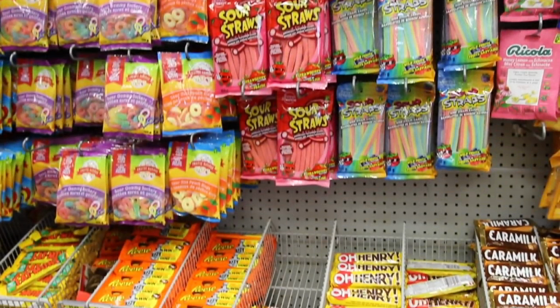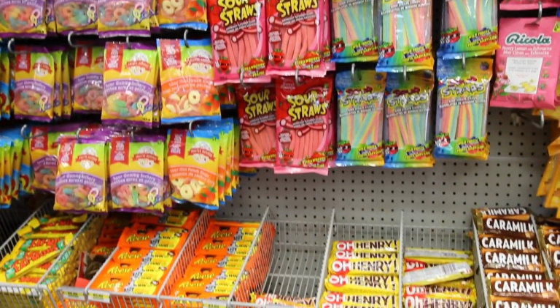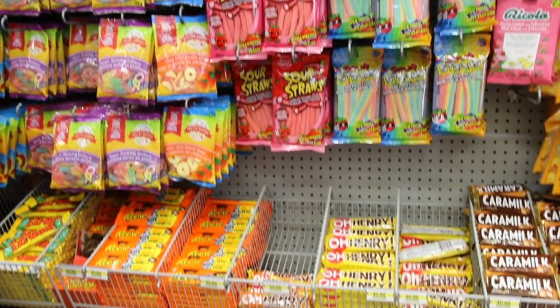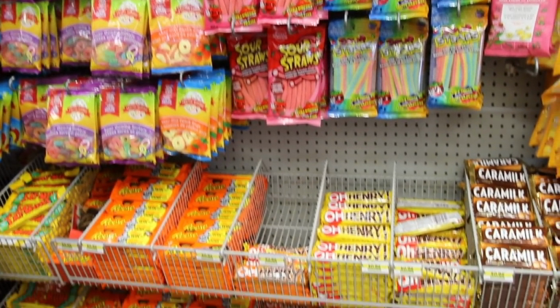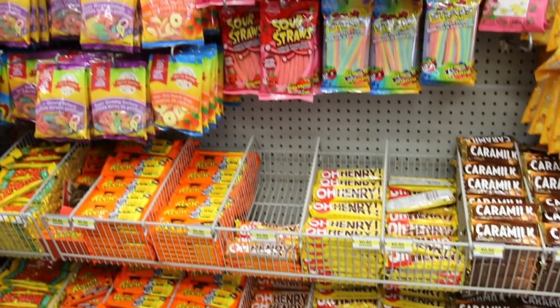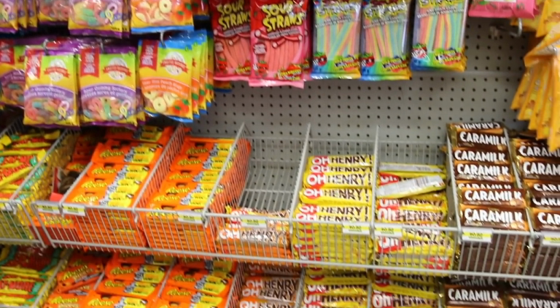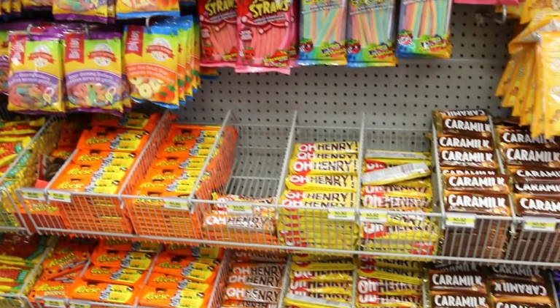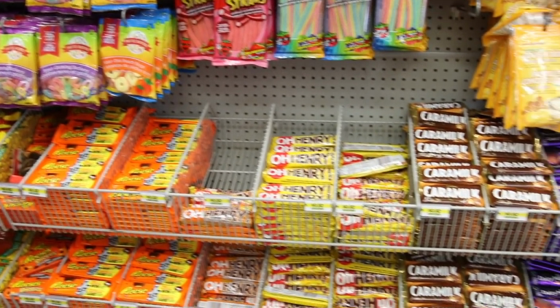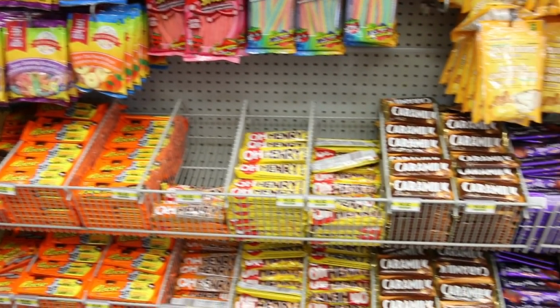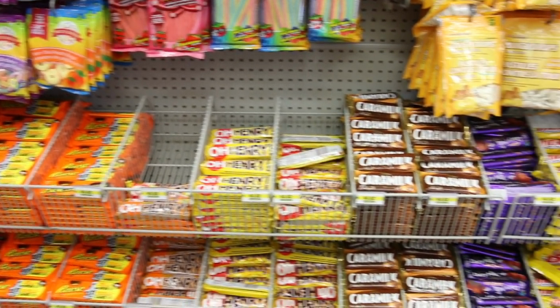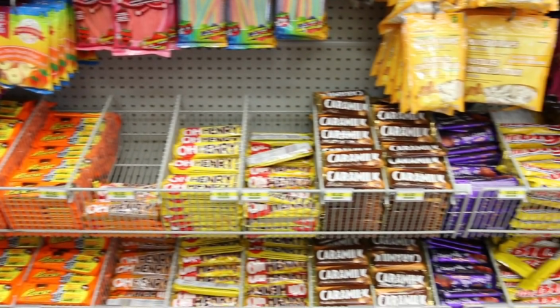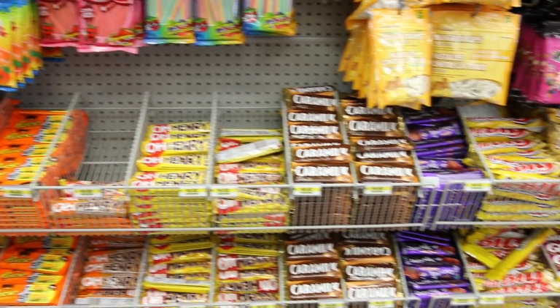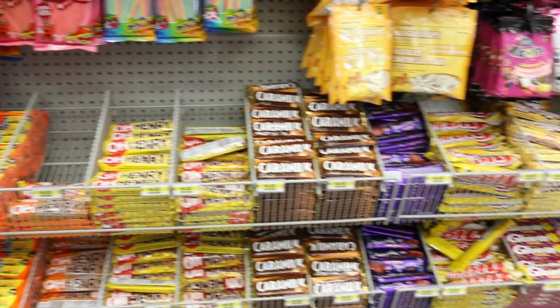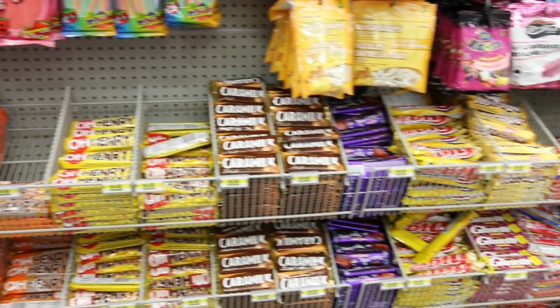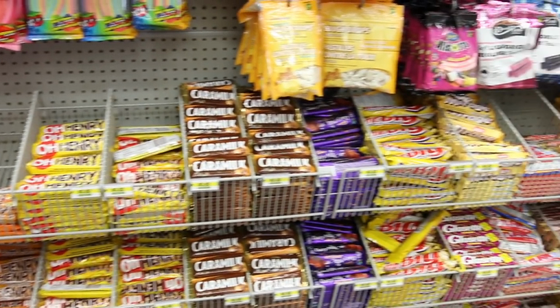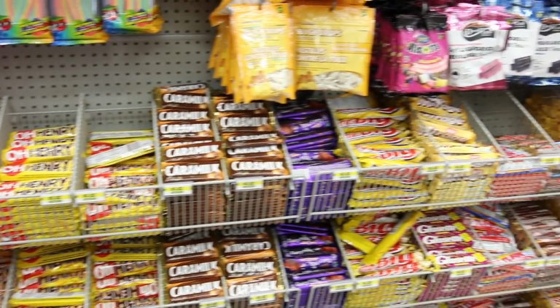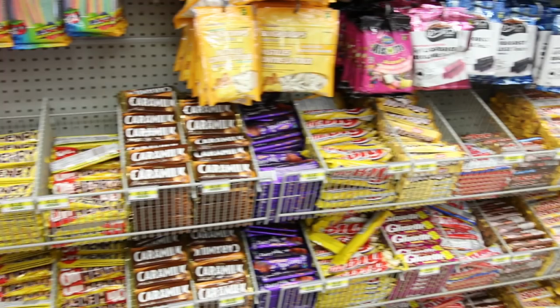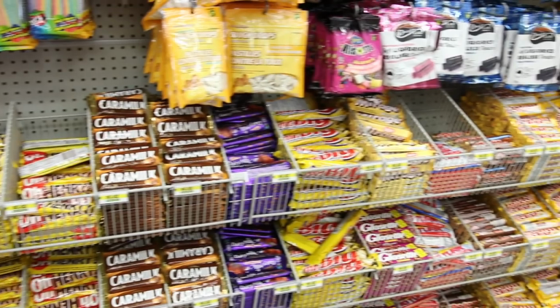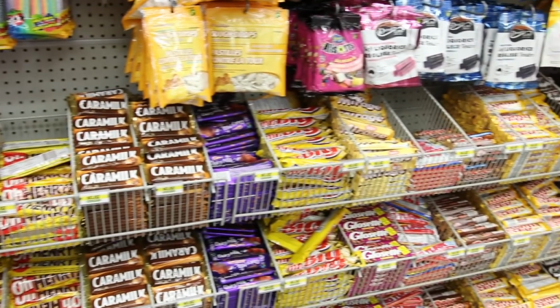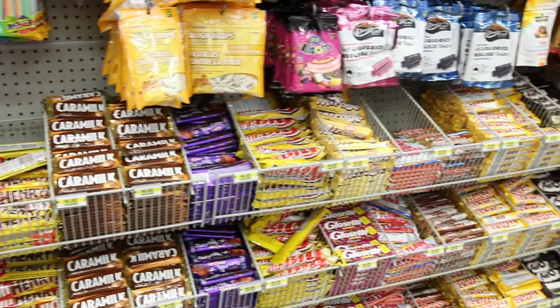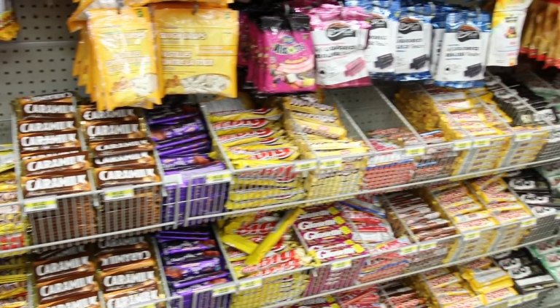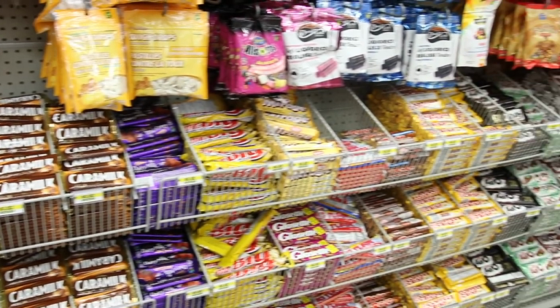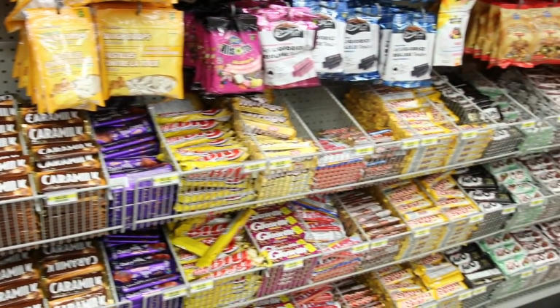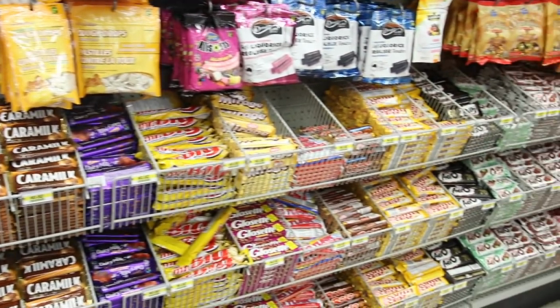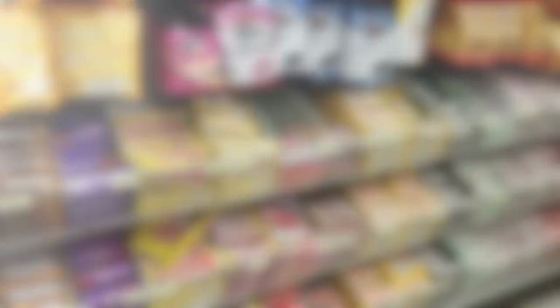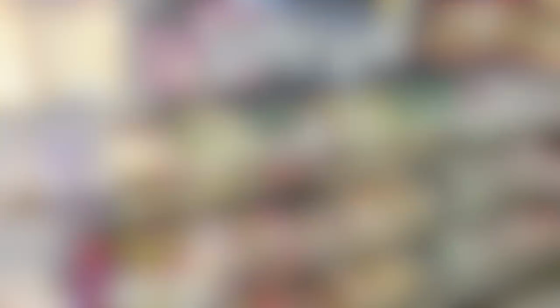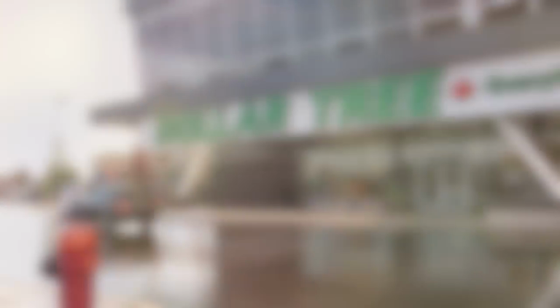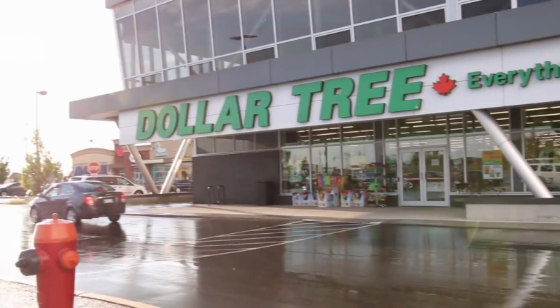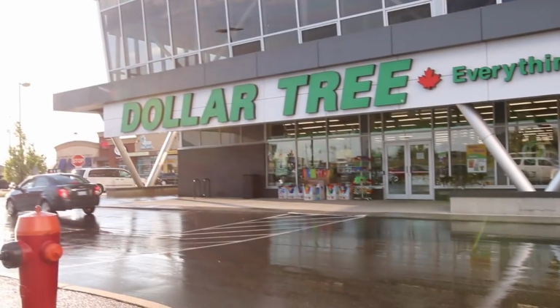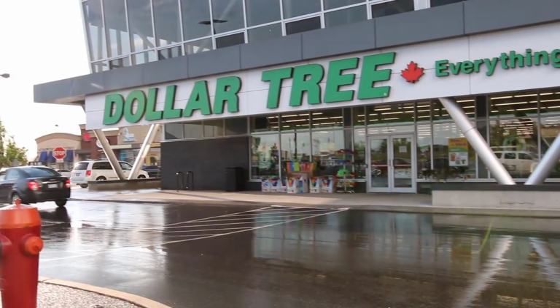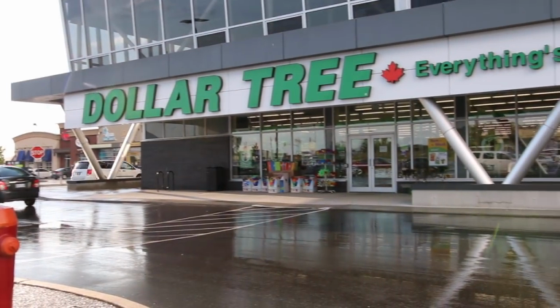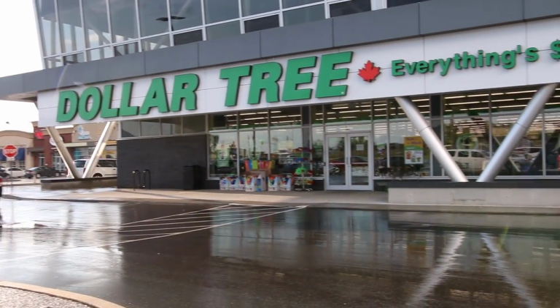My favorite section is the candy bar section. The candy section is an entire aisle at Dollarama and everything's 87 cents. I'm from Canada — 87 cents, that's a good deal.